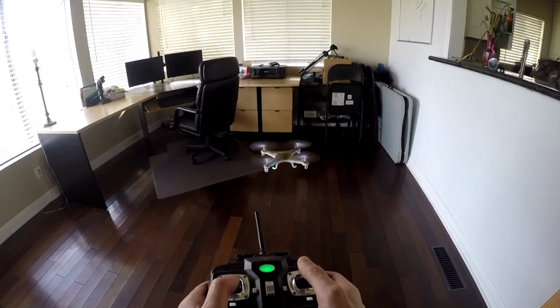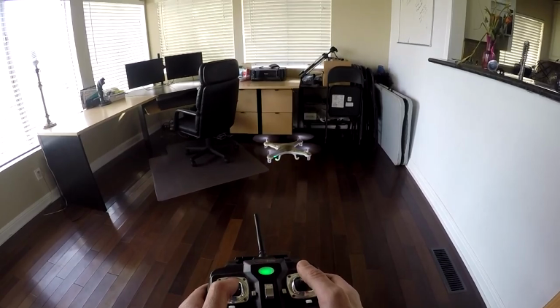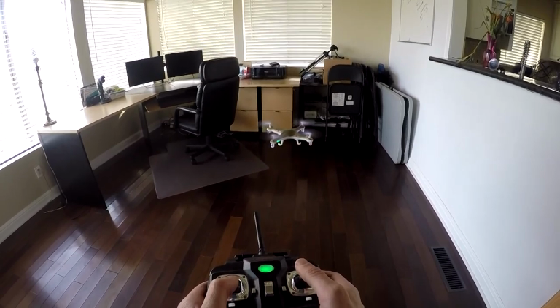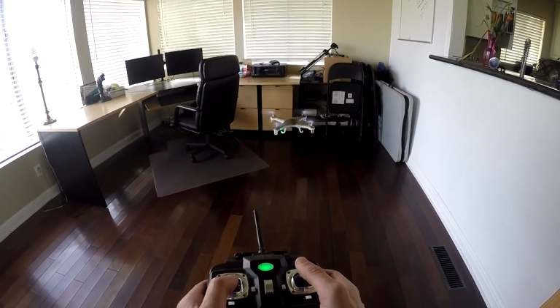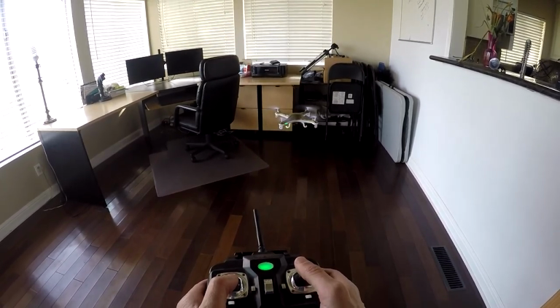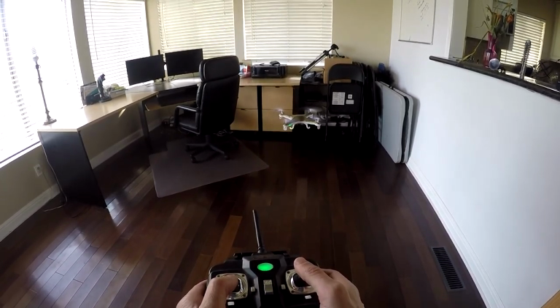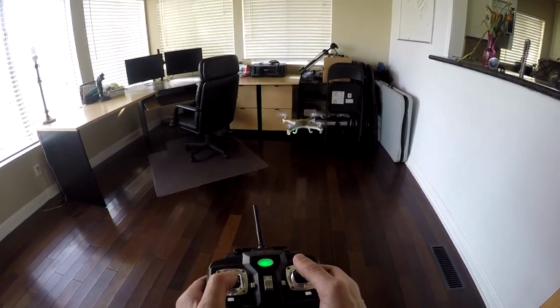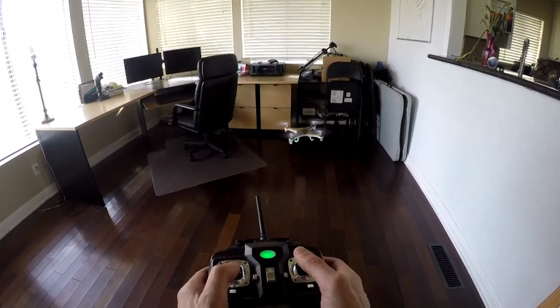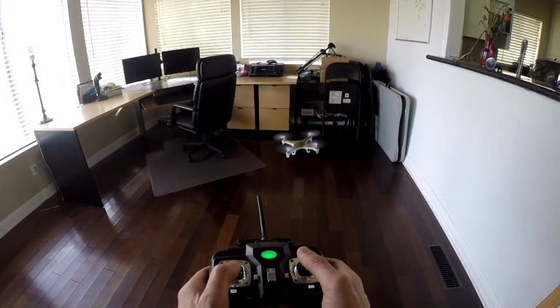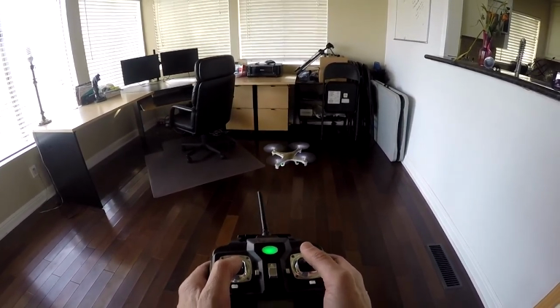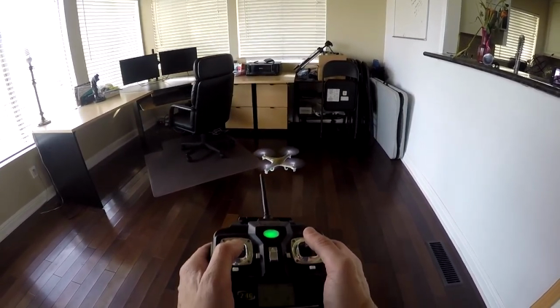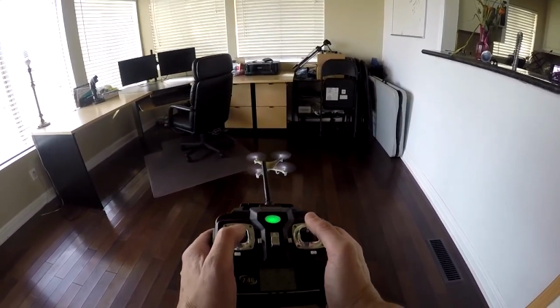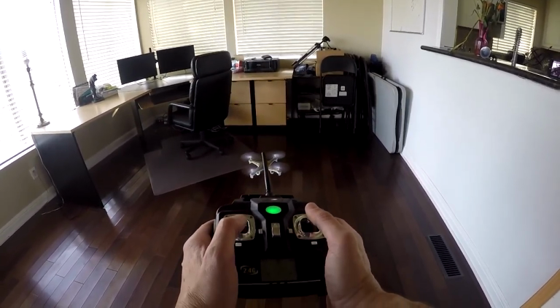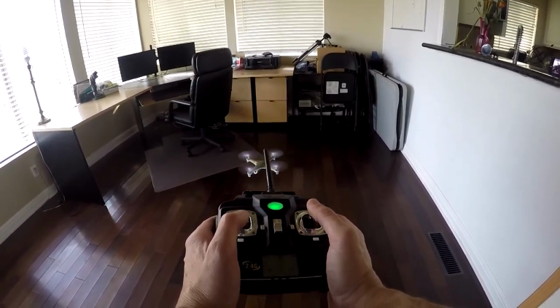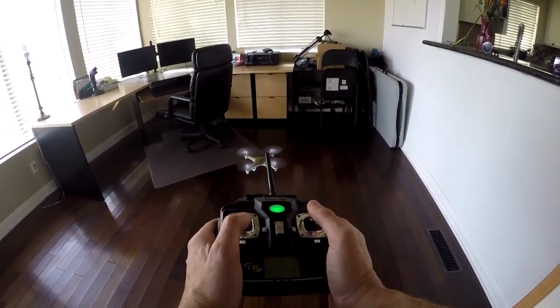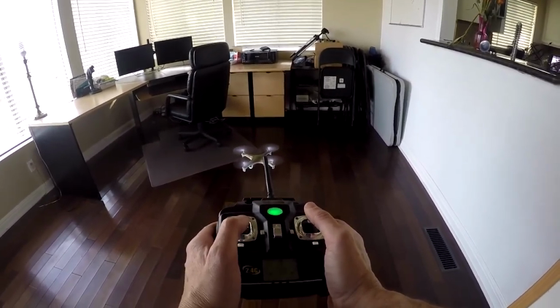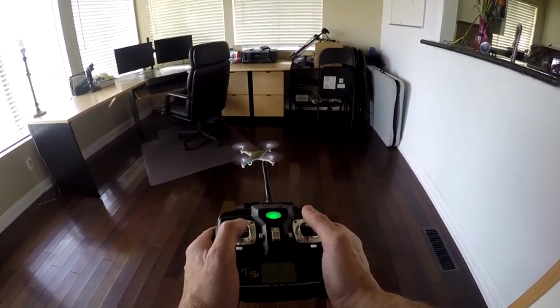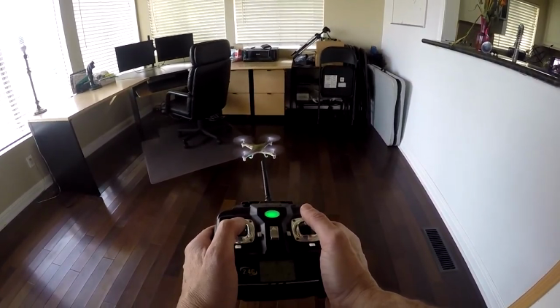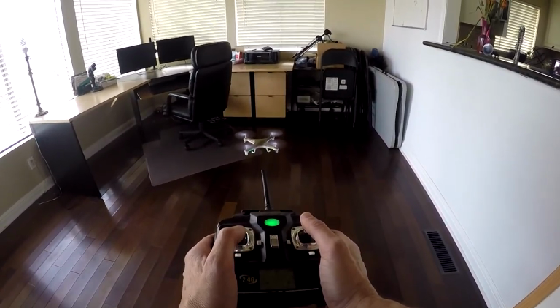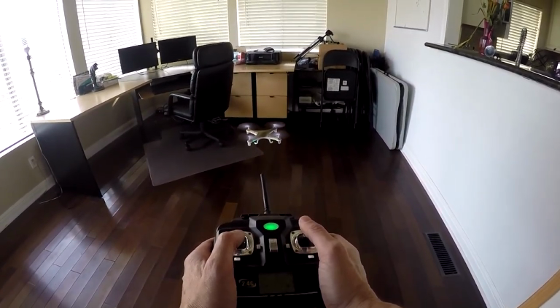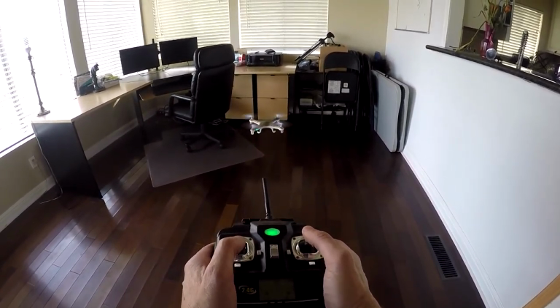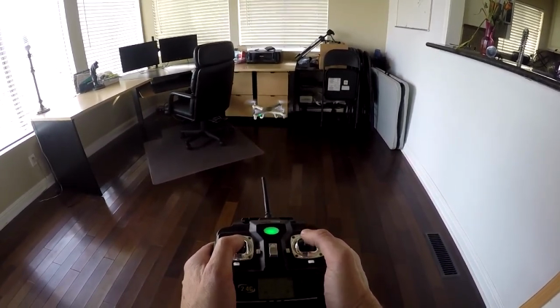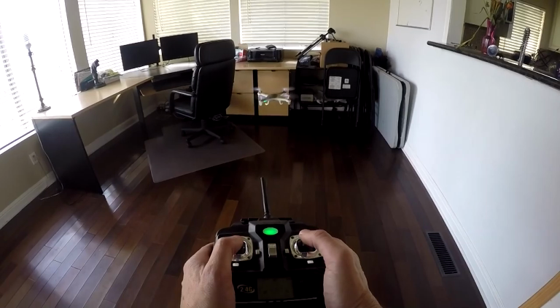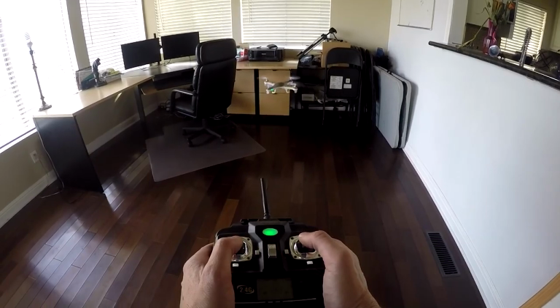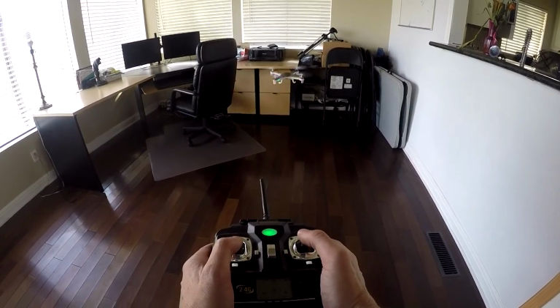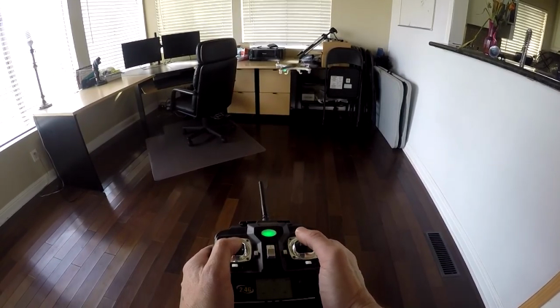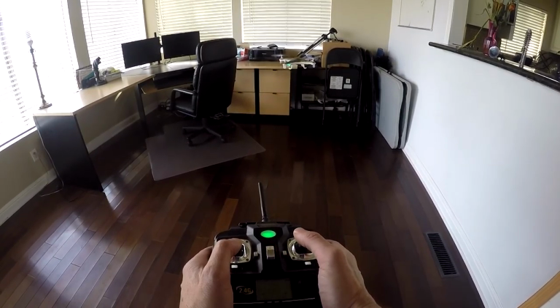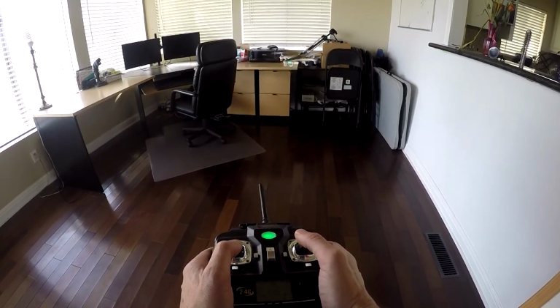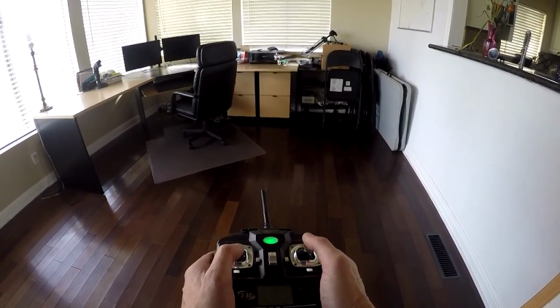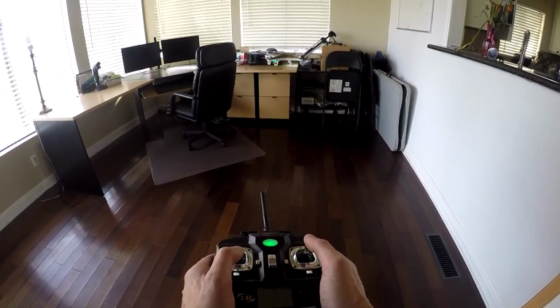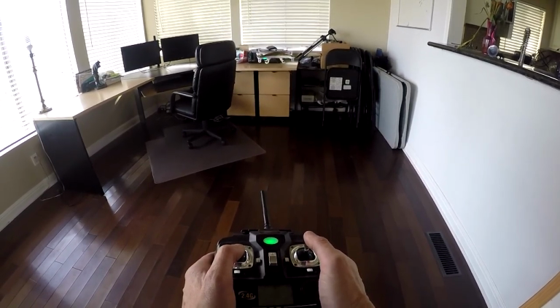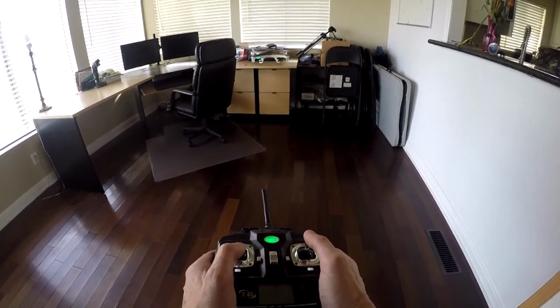Stay tuned for some more advanced flying. Thanks for watching and I hope this helps. Don't forget, keep practicing — you'll get it.